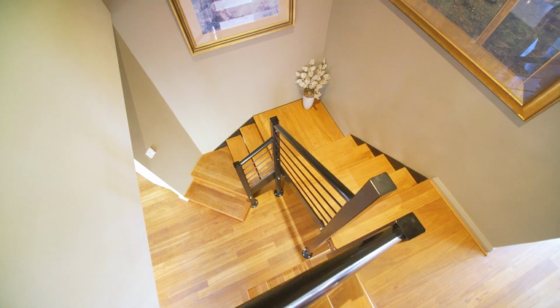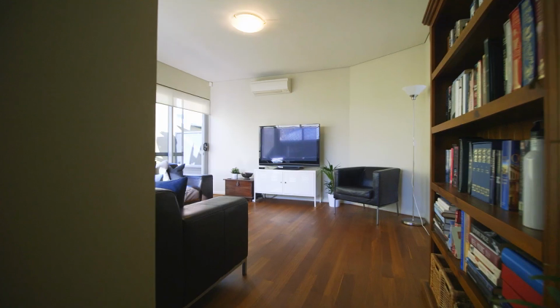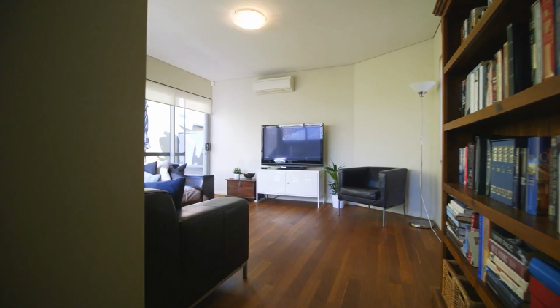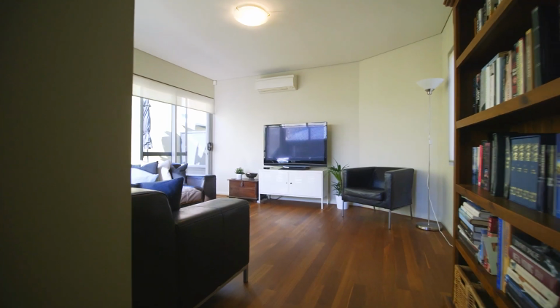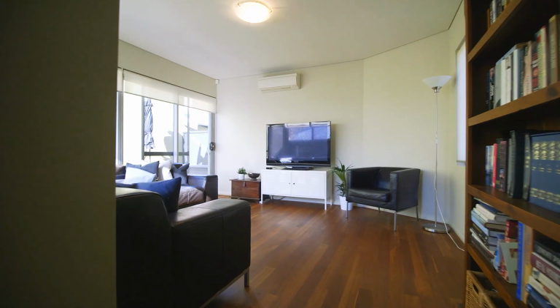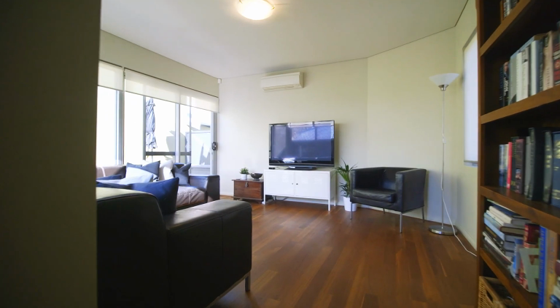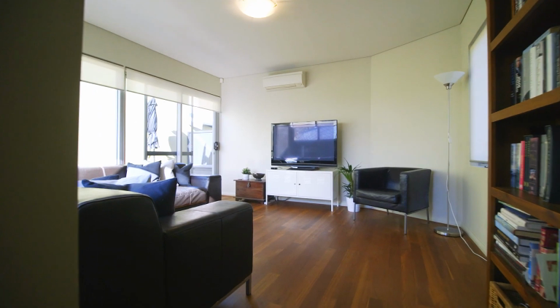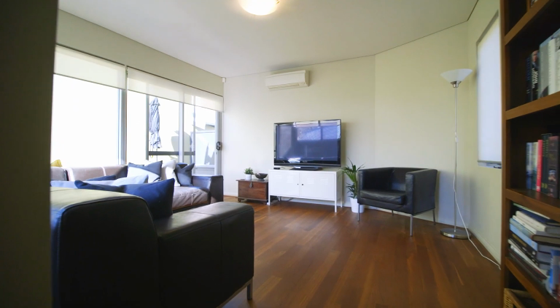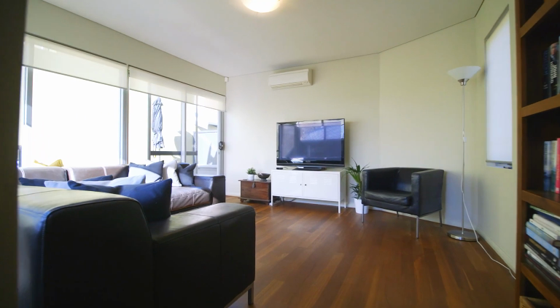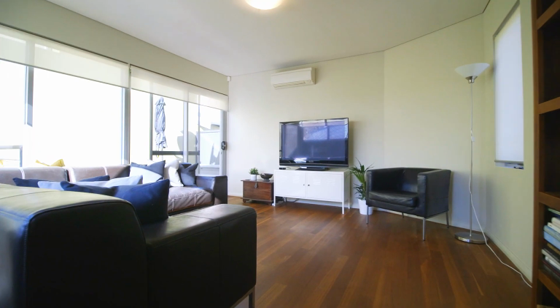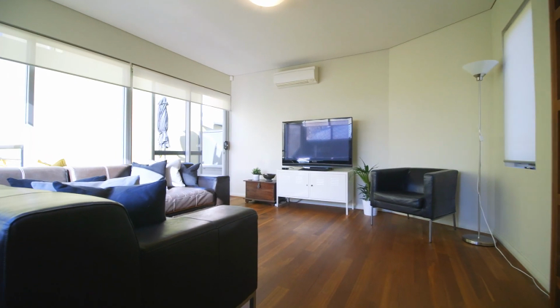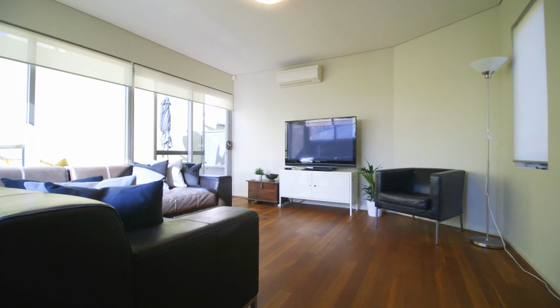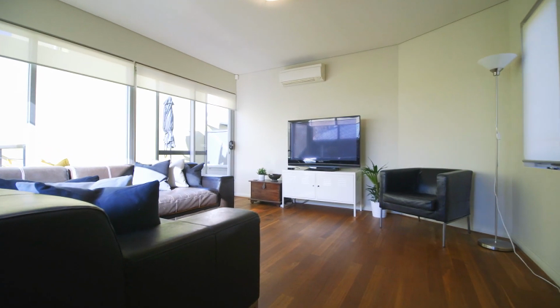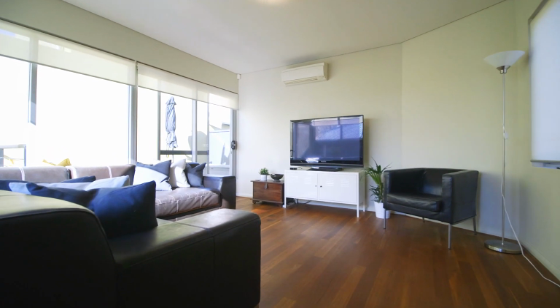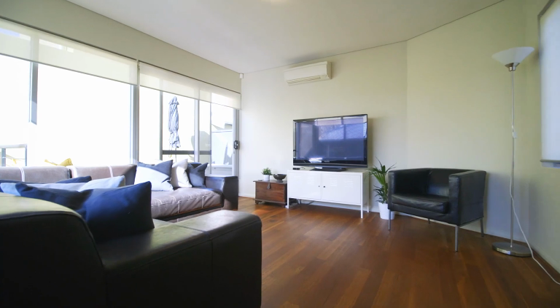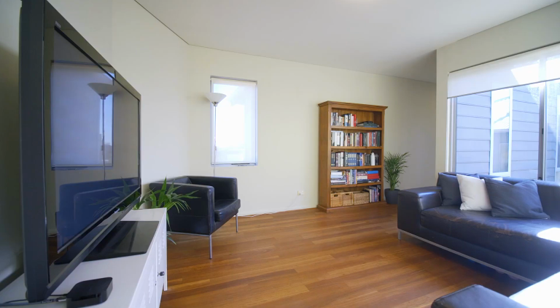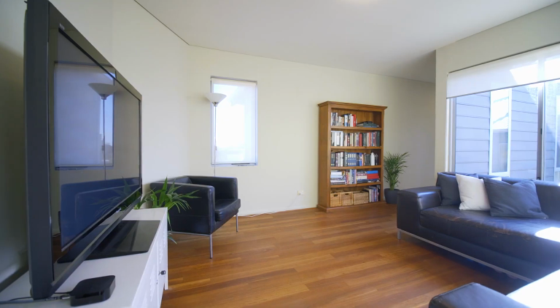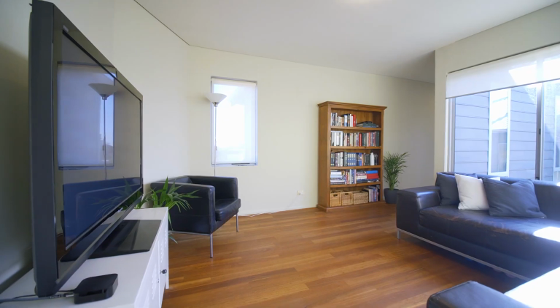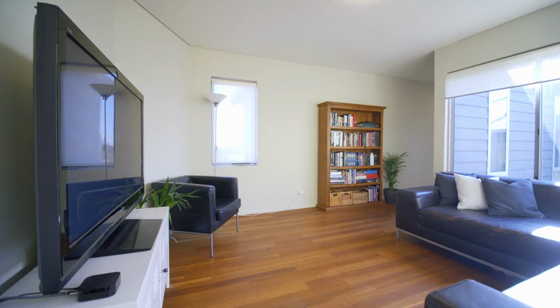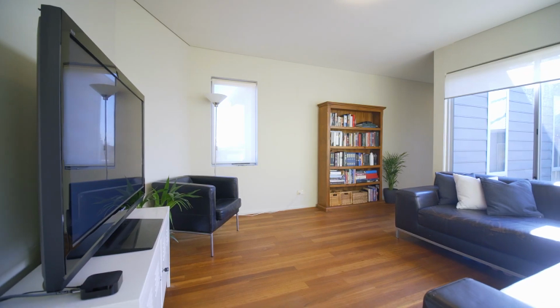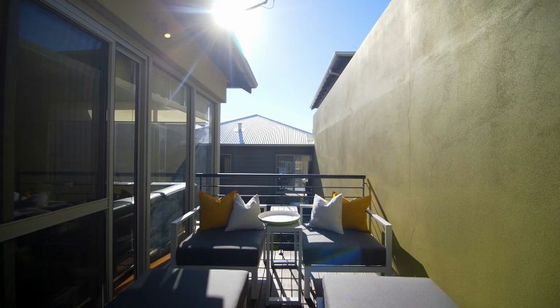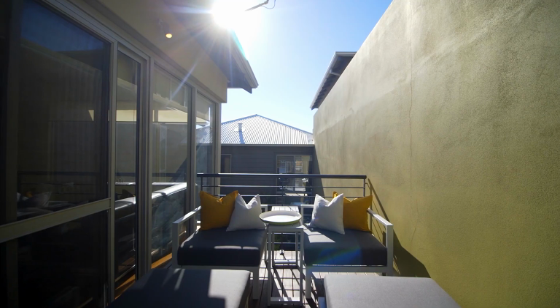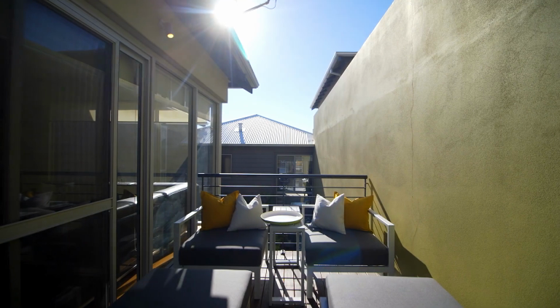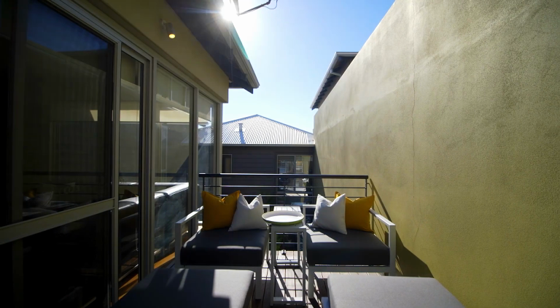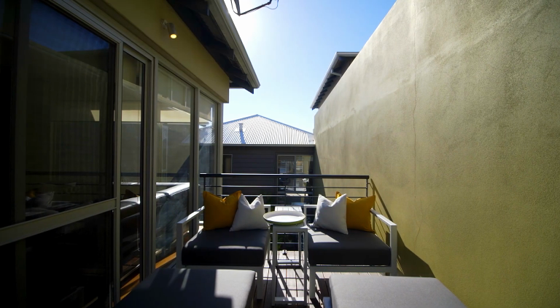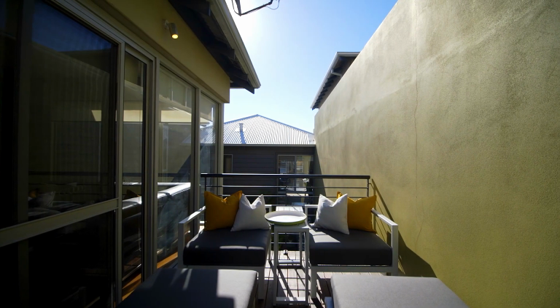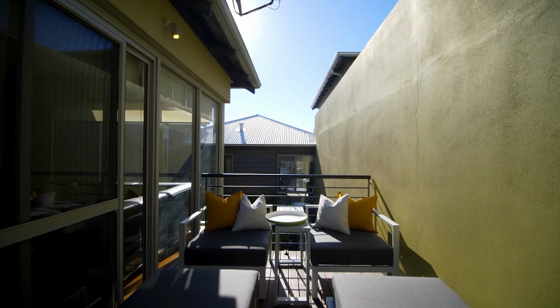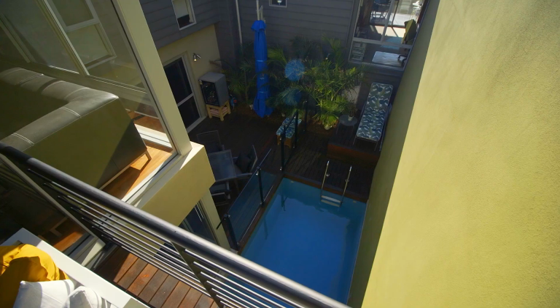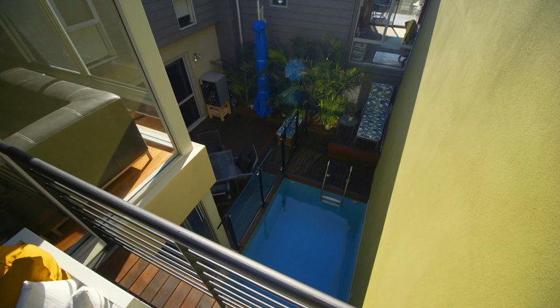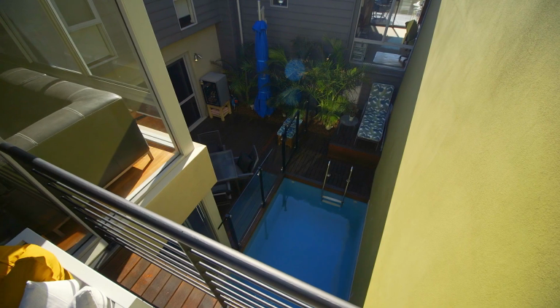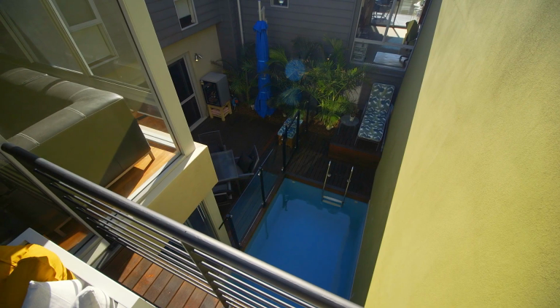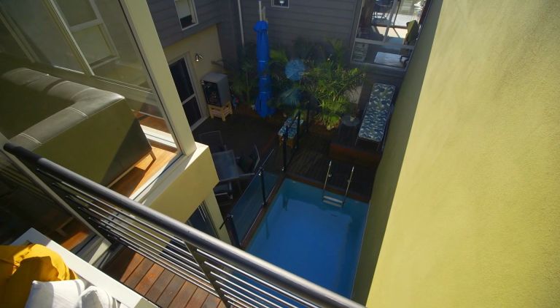The parents retreat on the top floor includes a private second living area, plus a balcony overlooking the valley vista and your pool.